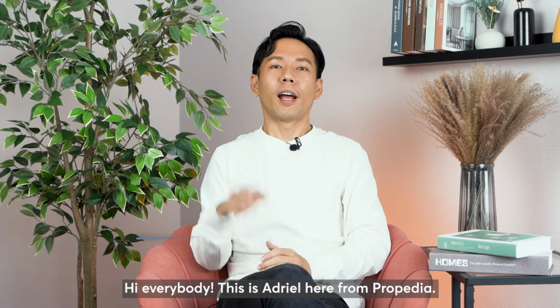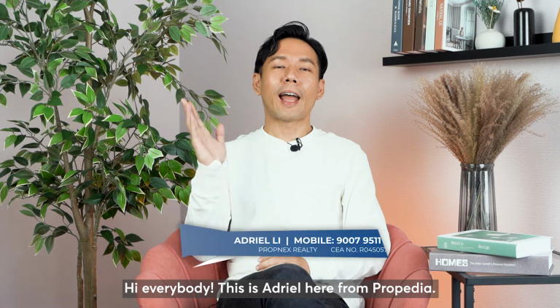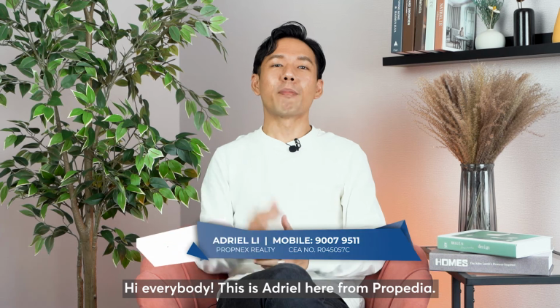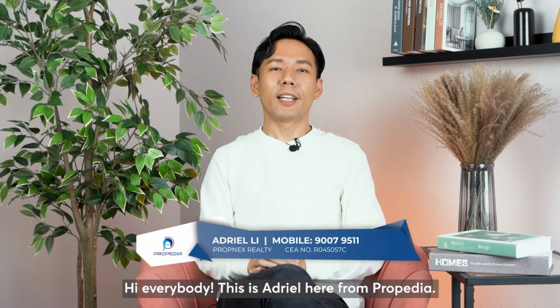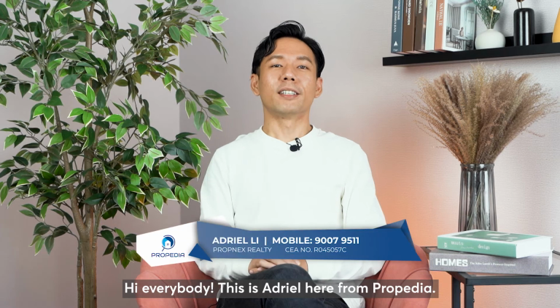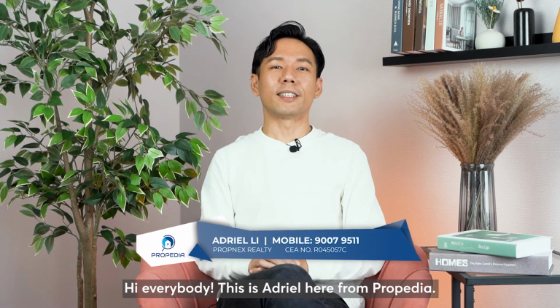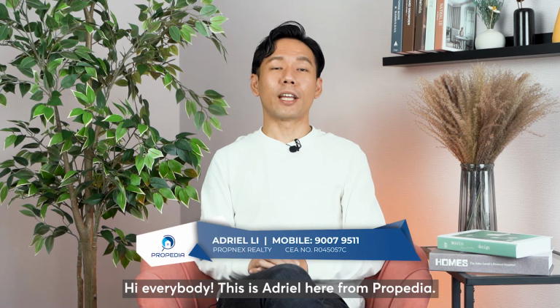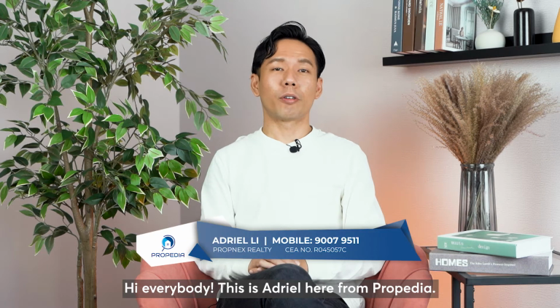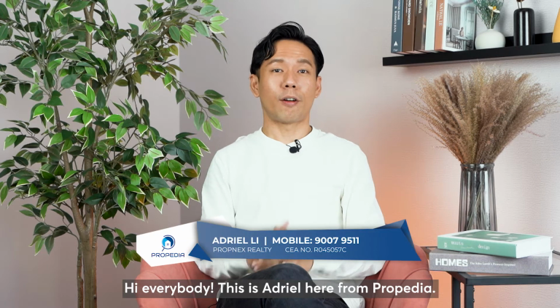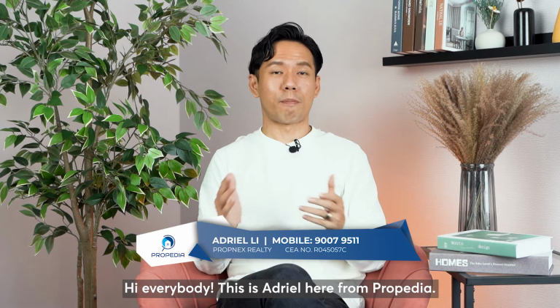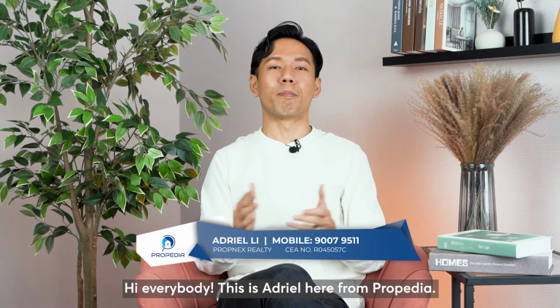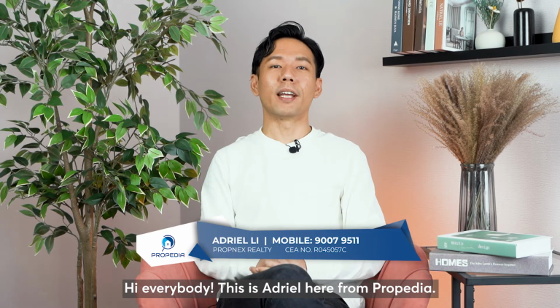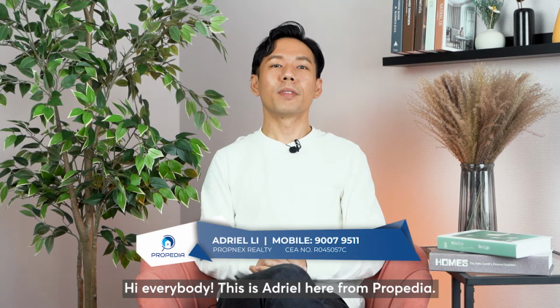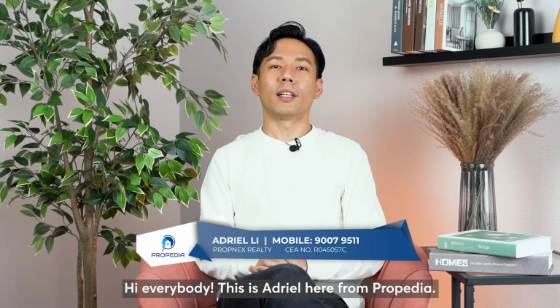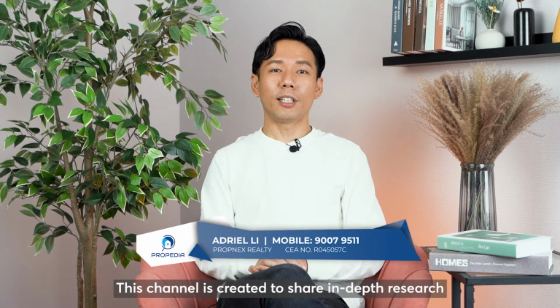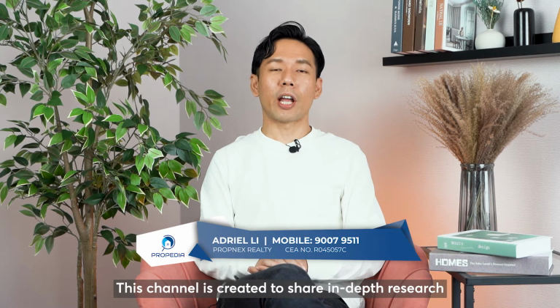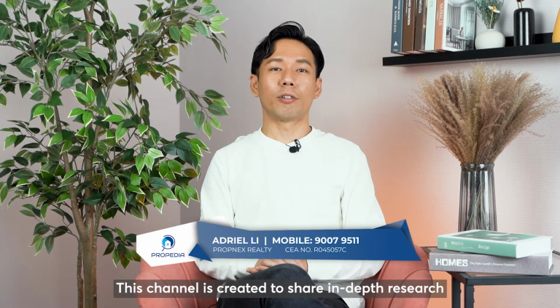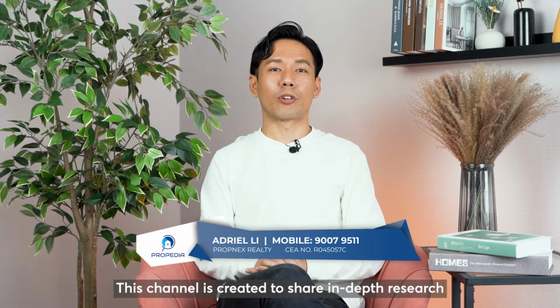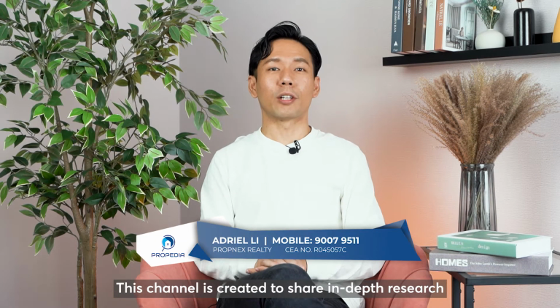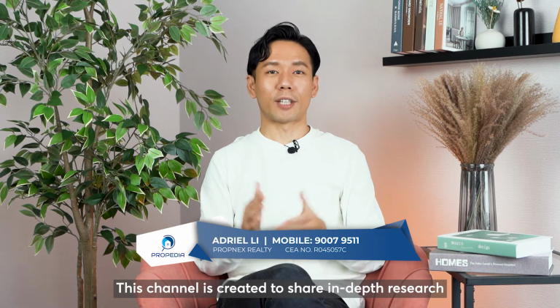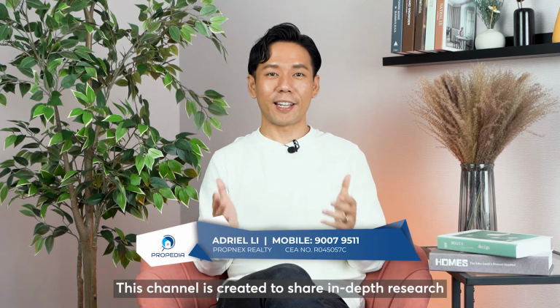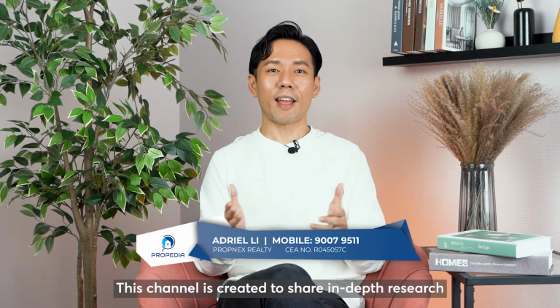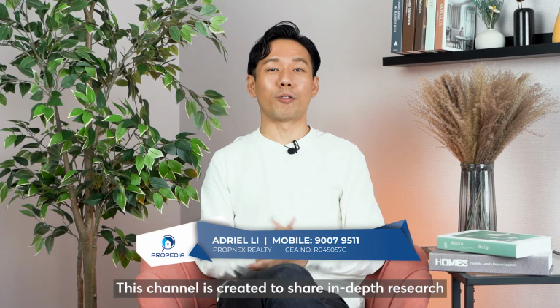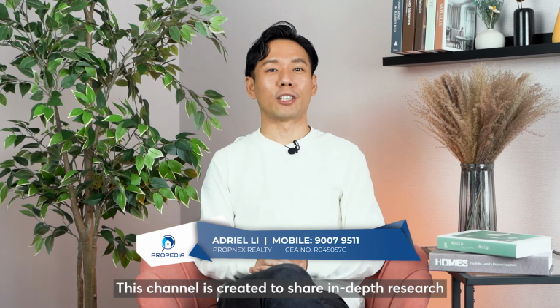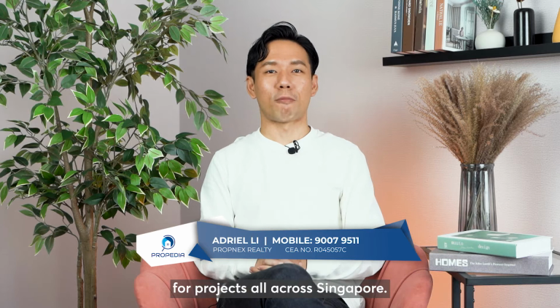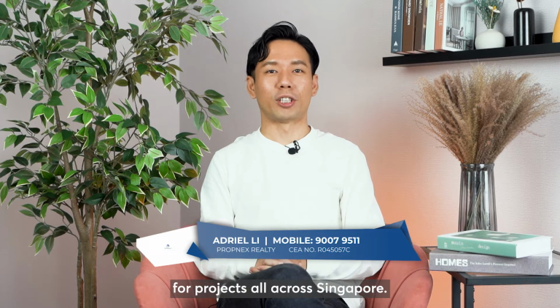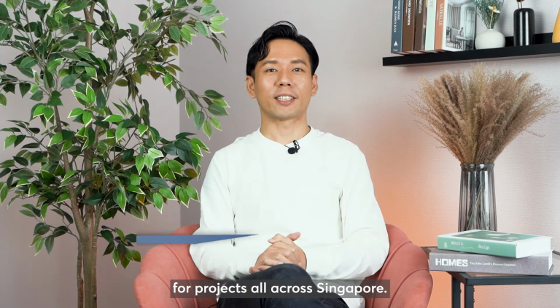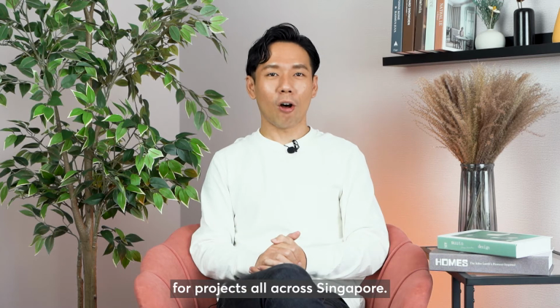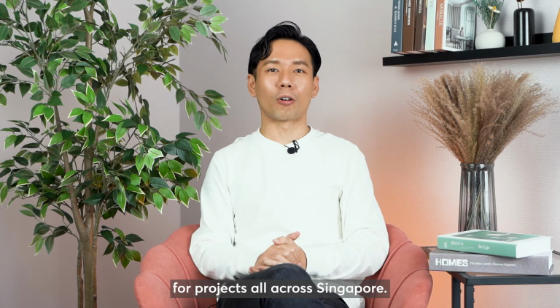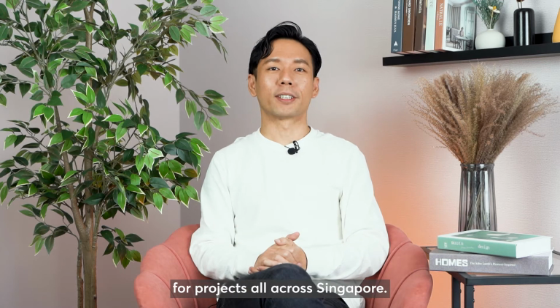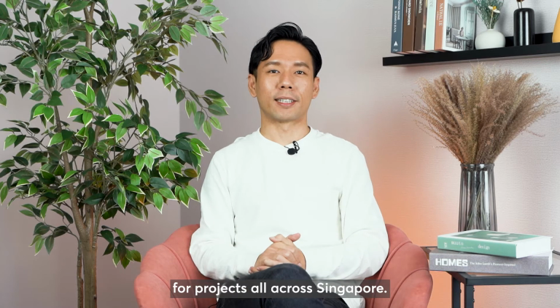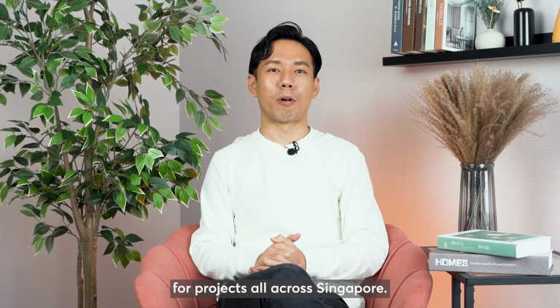Hi everybody, this is Adriel here from Proppedia. This channel is created to share in-depth research of projects all across Singapore.